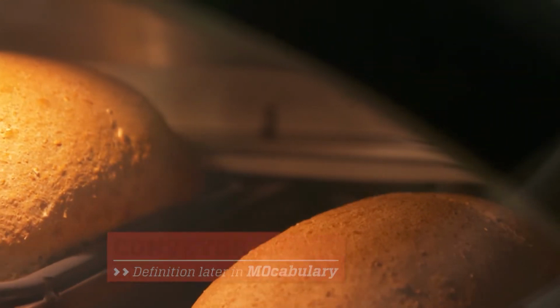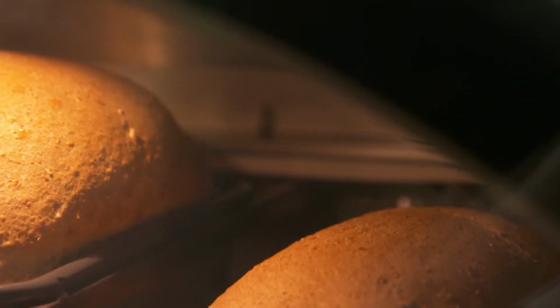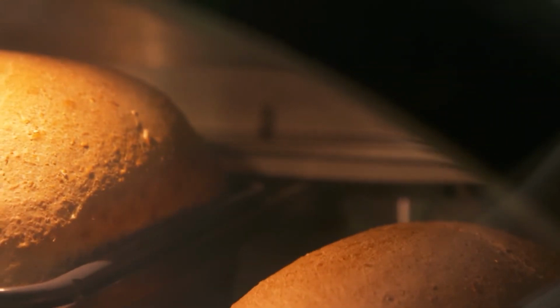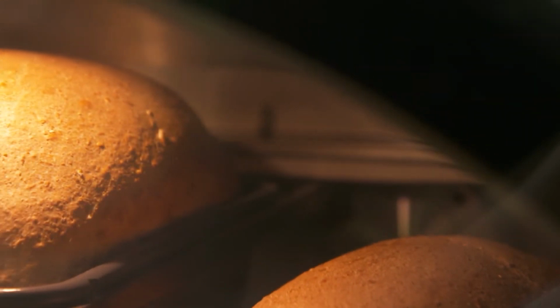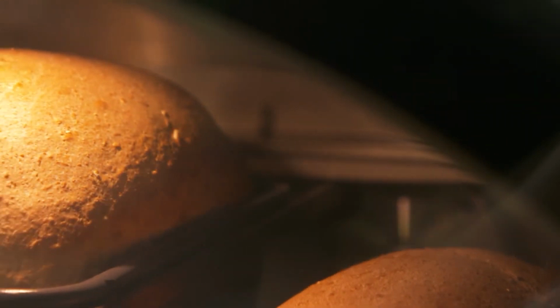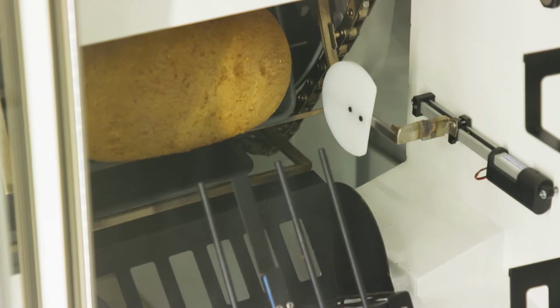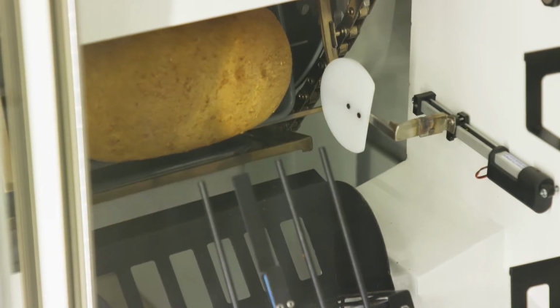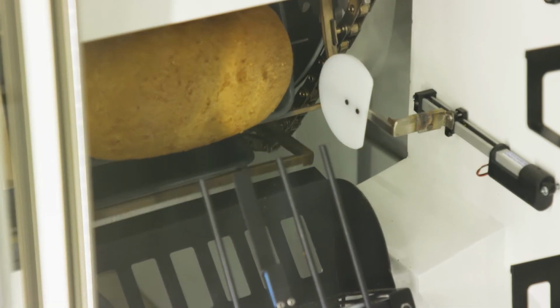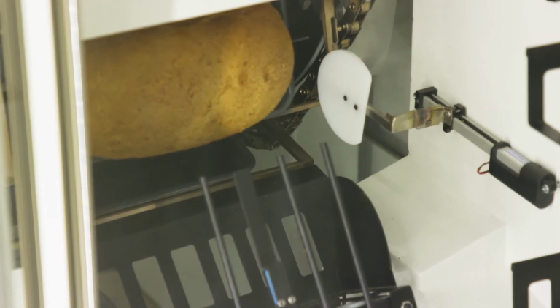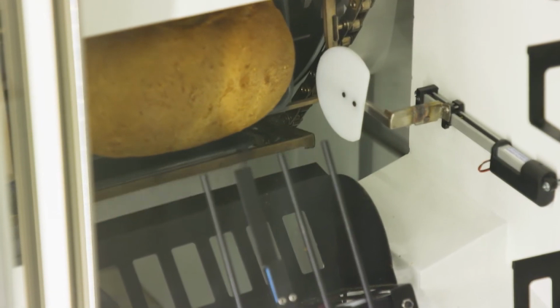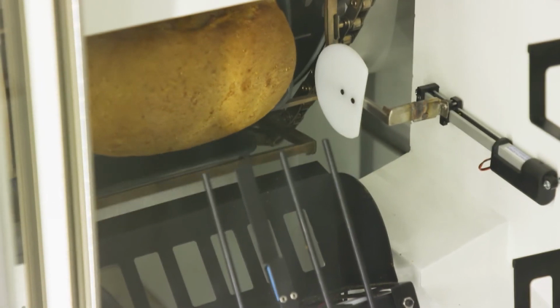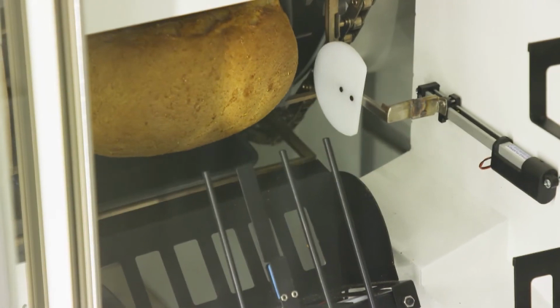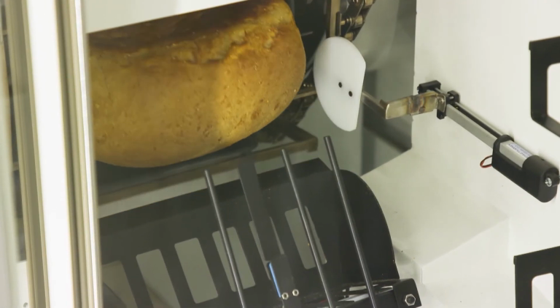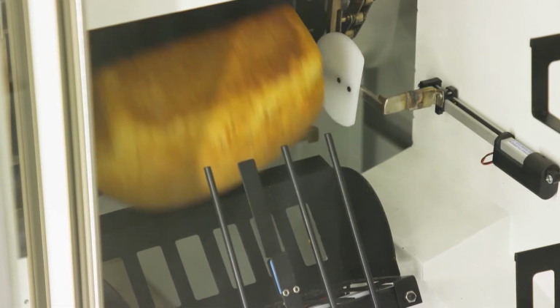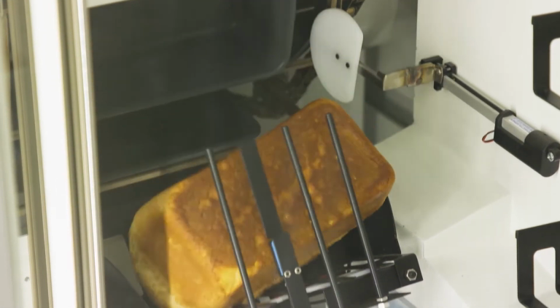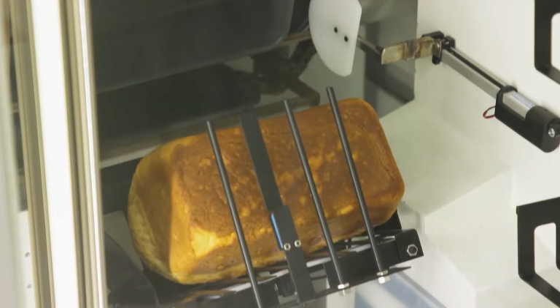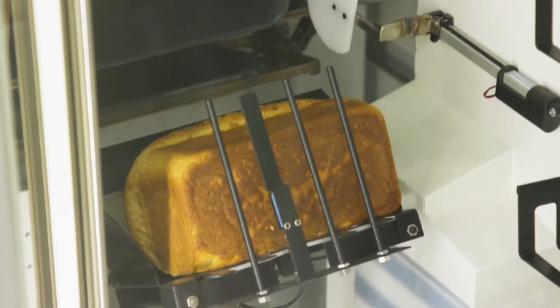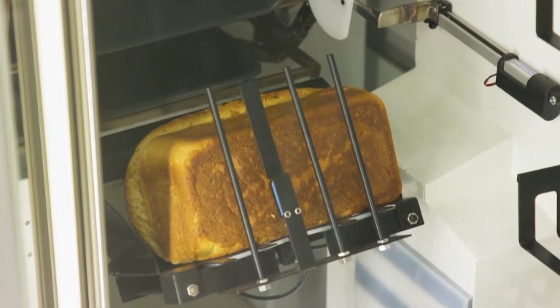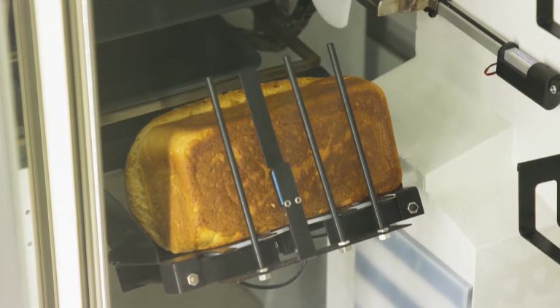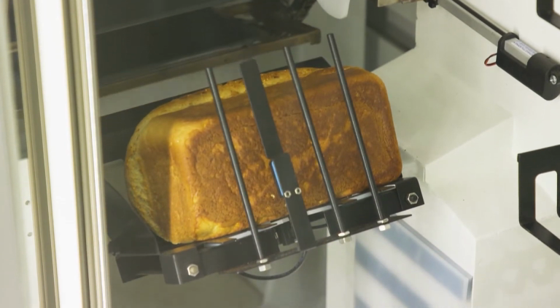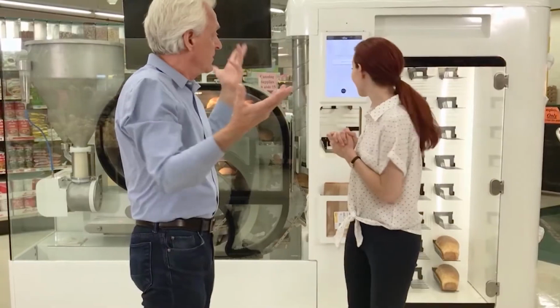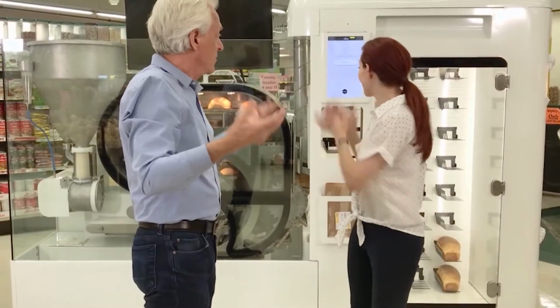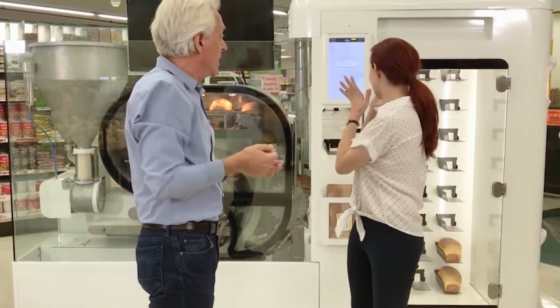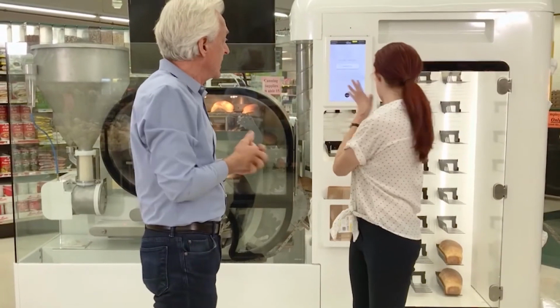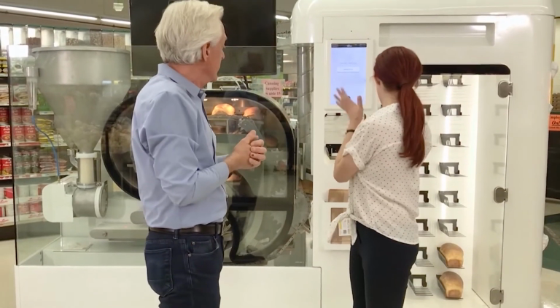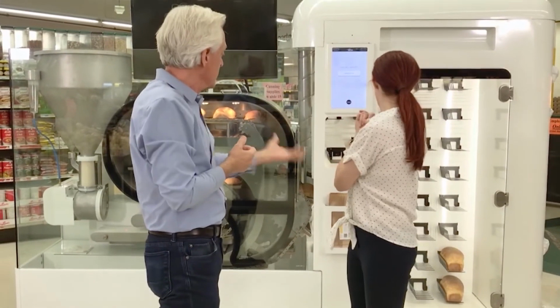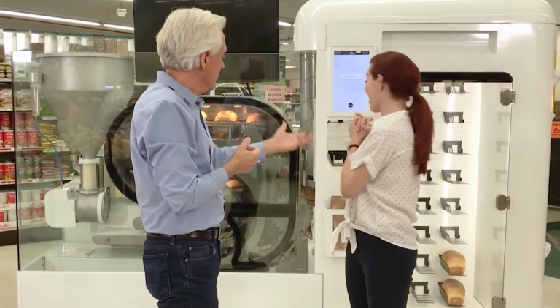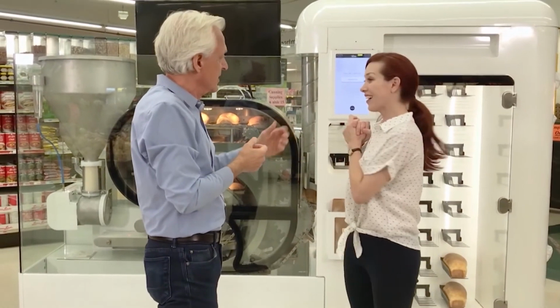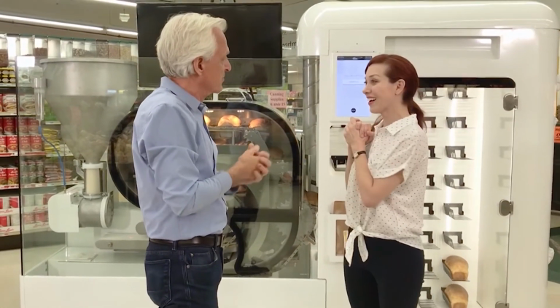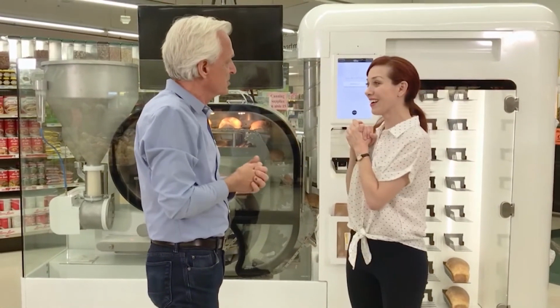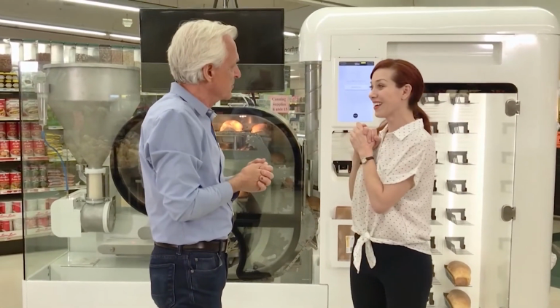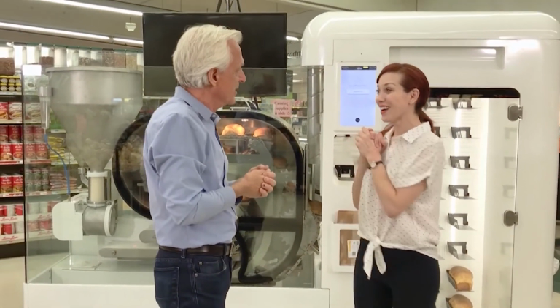And then the pan comes up through the proofing oven, through the baking oven. And voila — 90 minutes later, you've got a fresh loaf of bread.